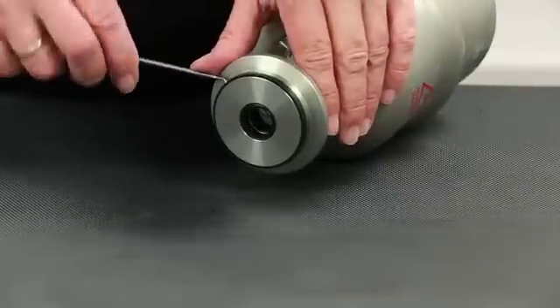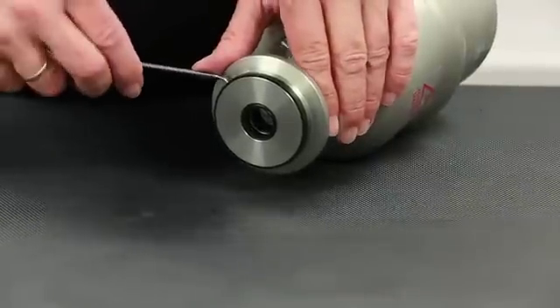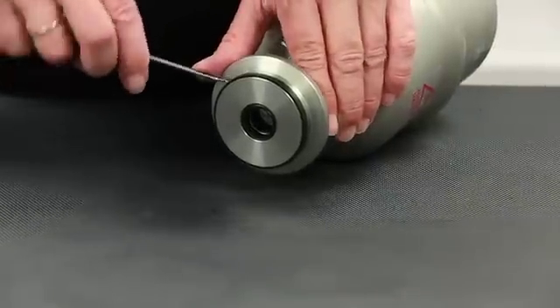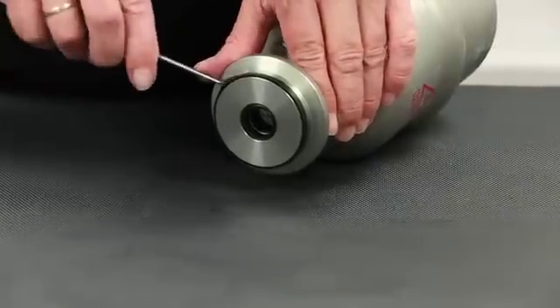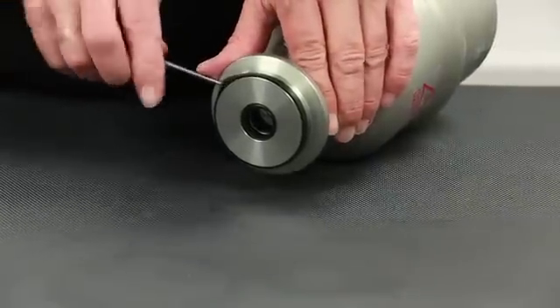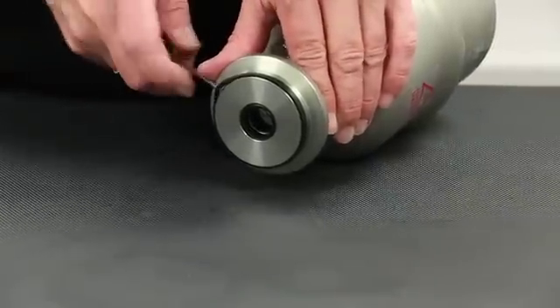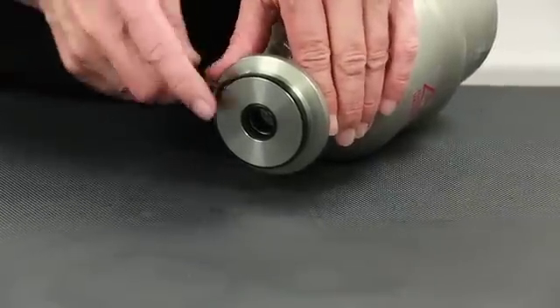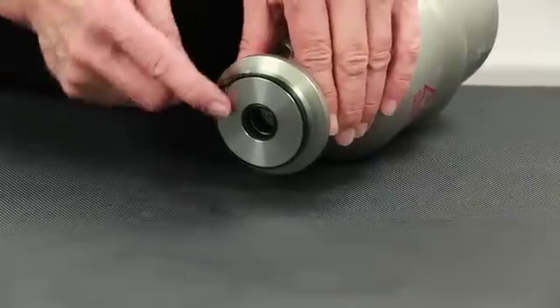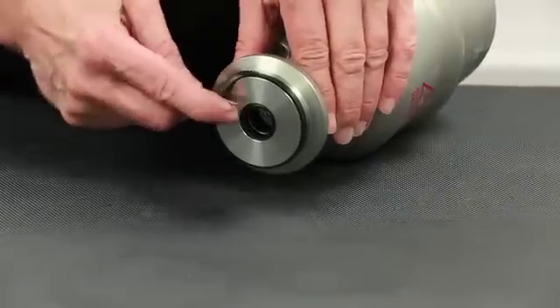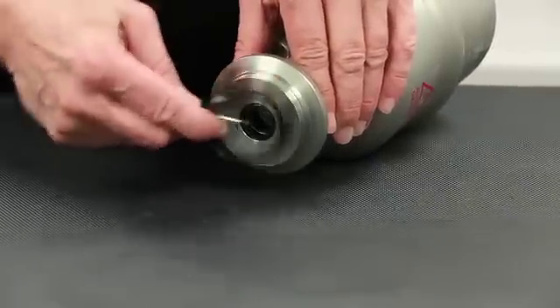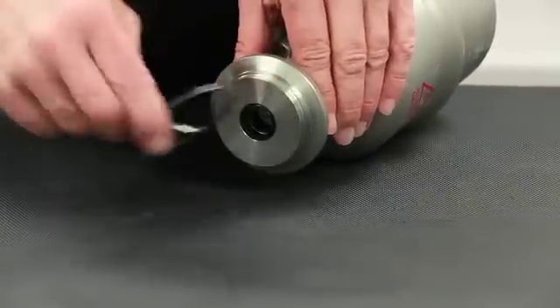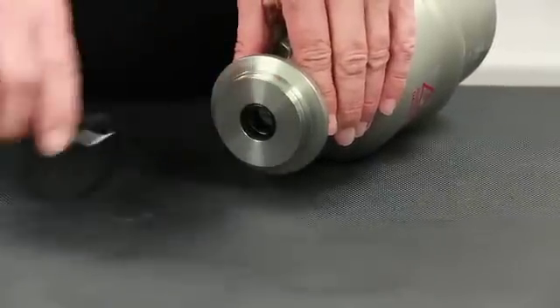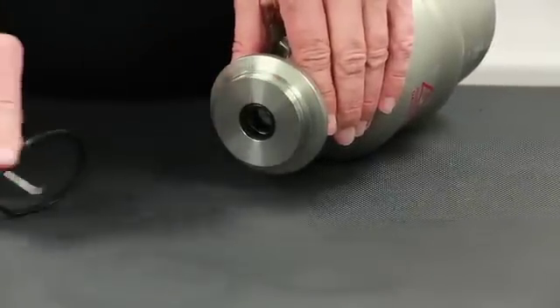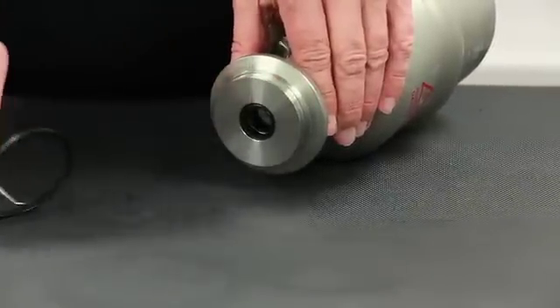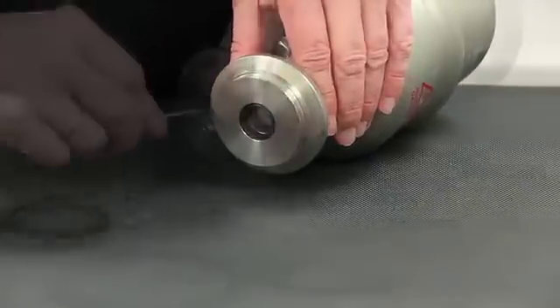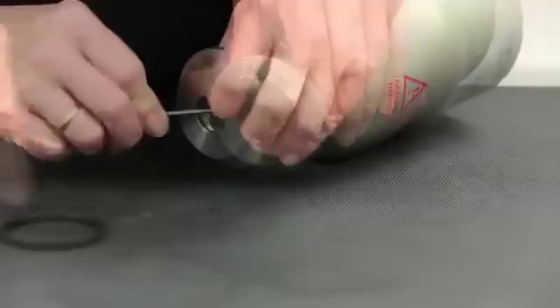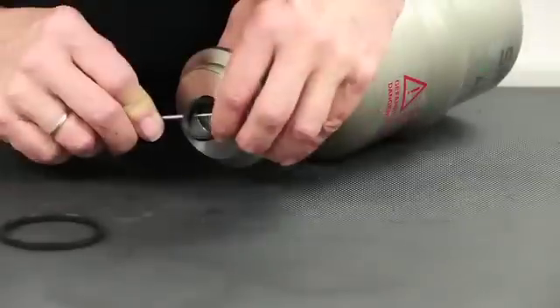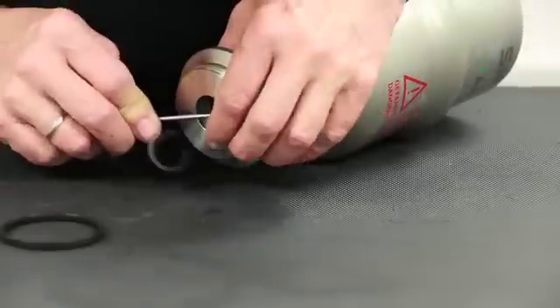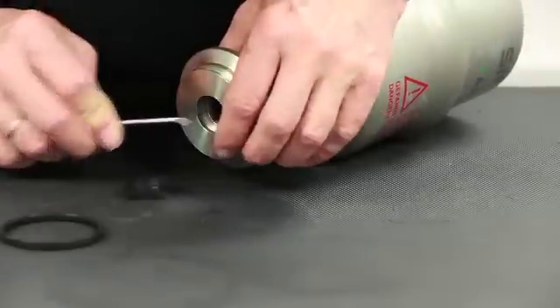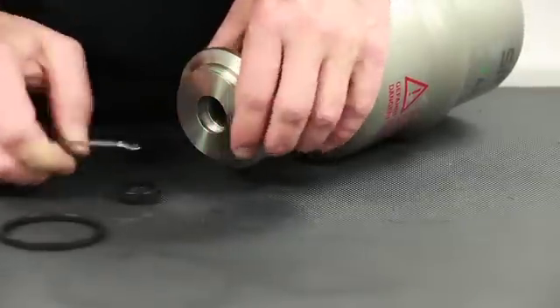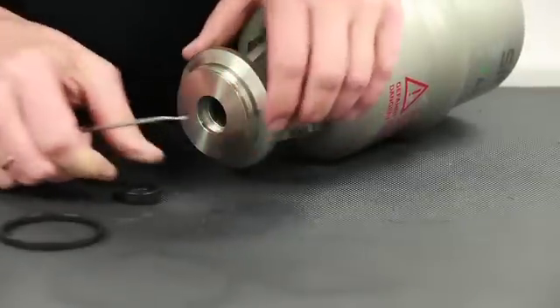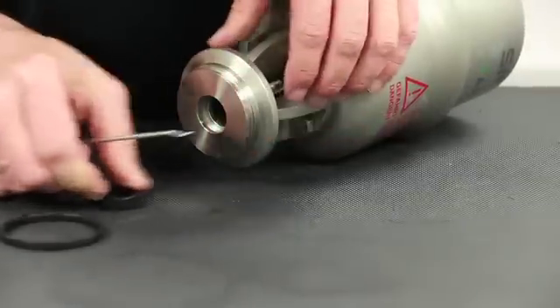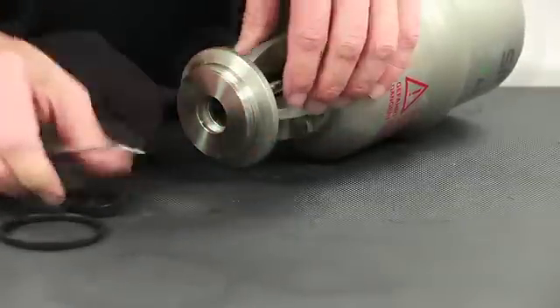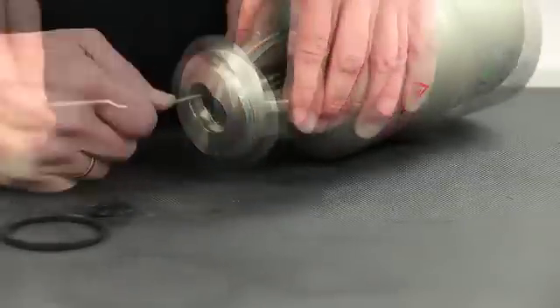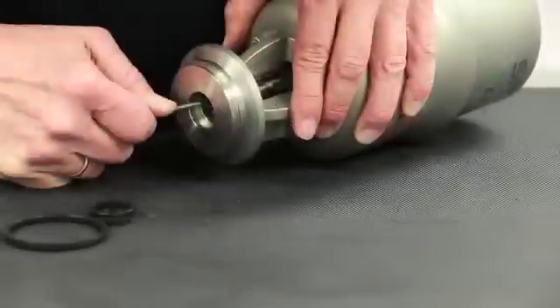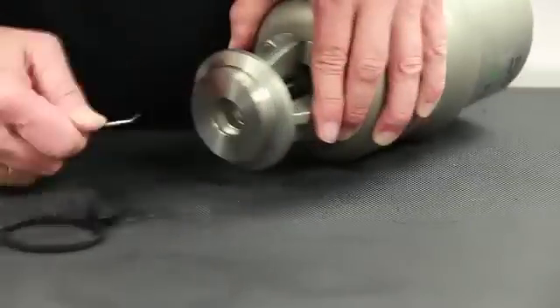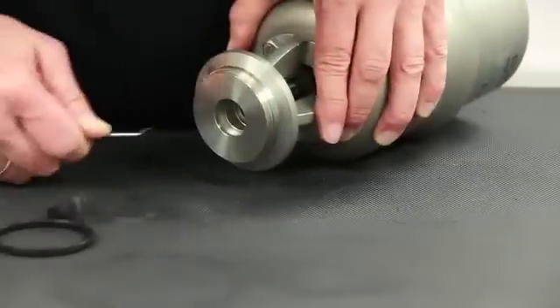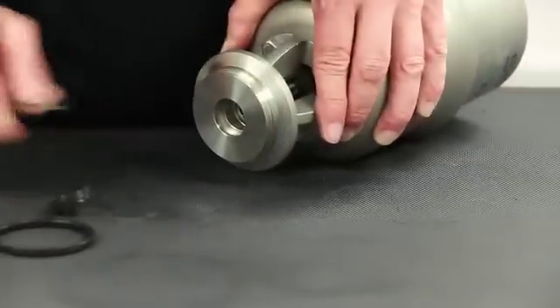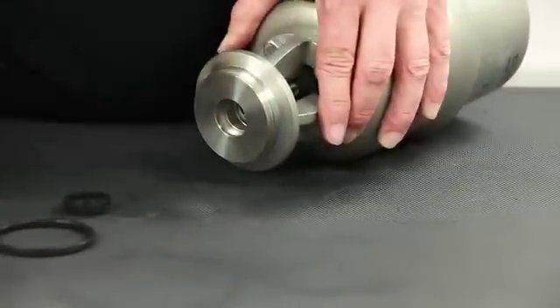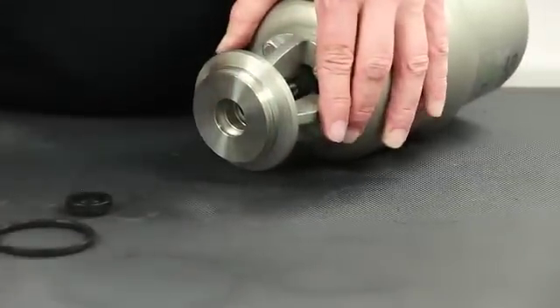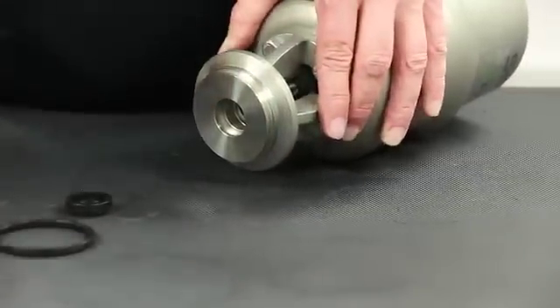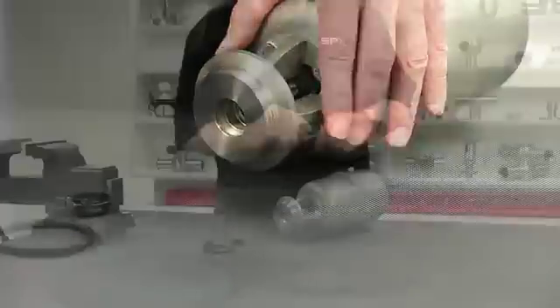Using a pick, remove the body seal, shaft seal, as well as the split guide bushing.